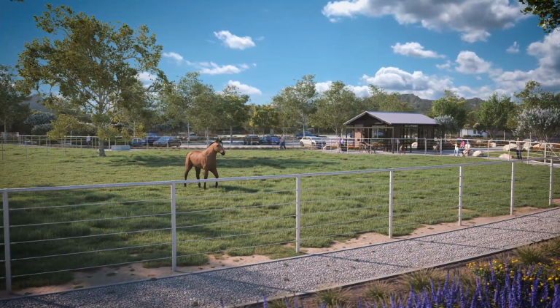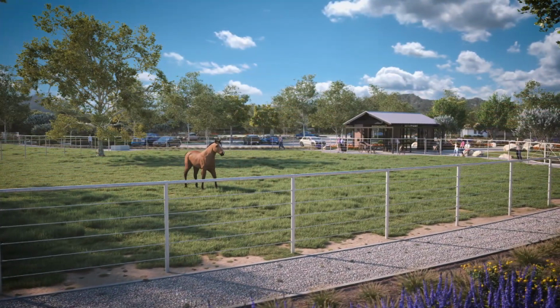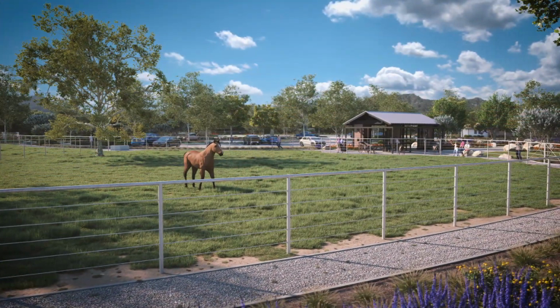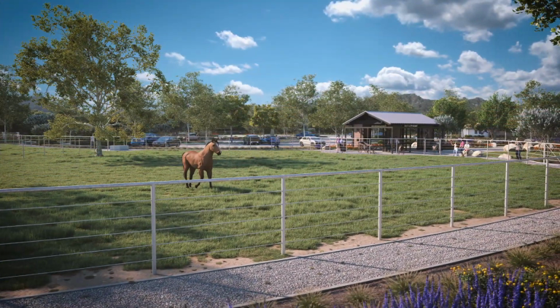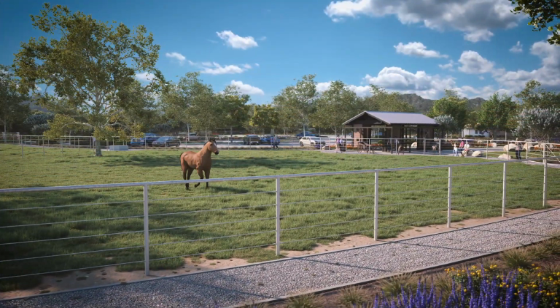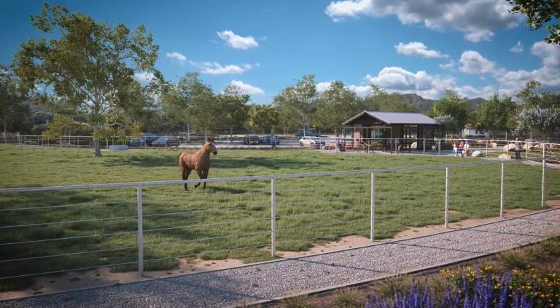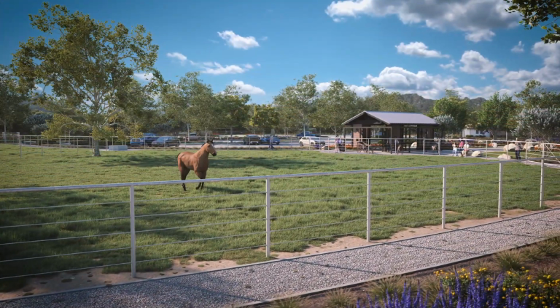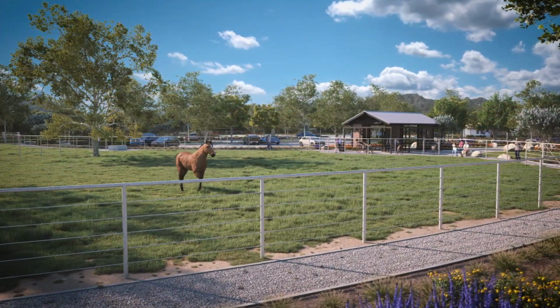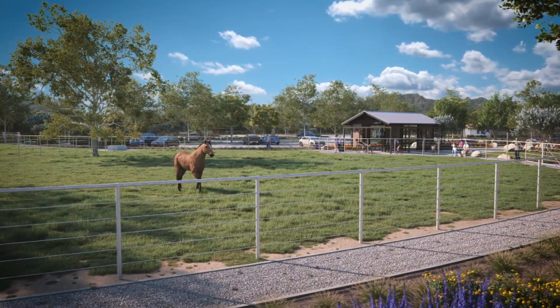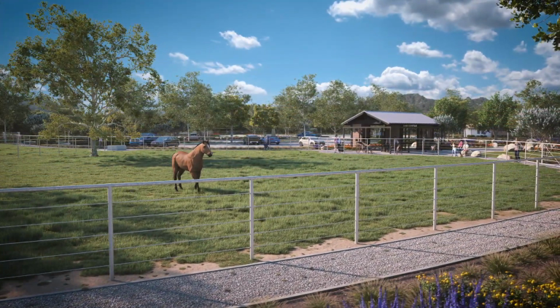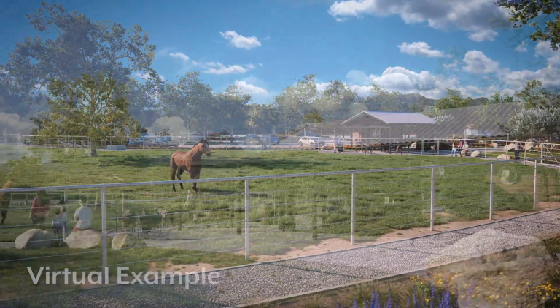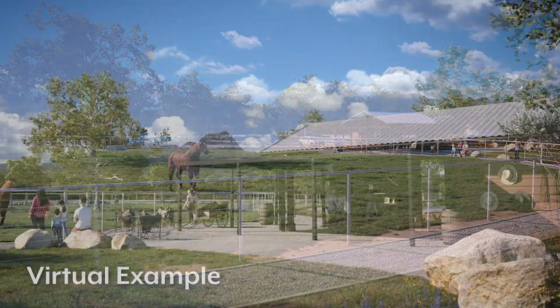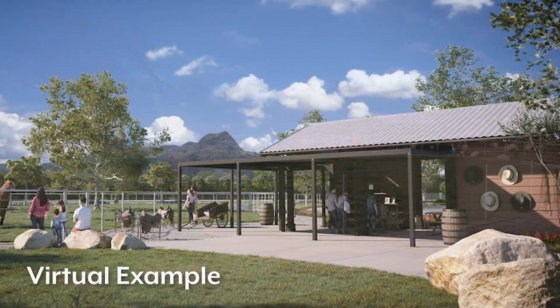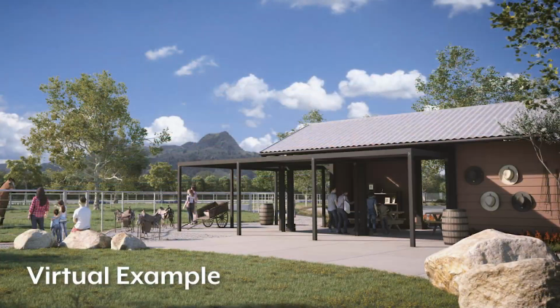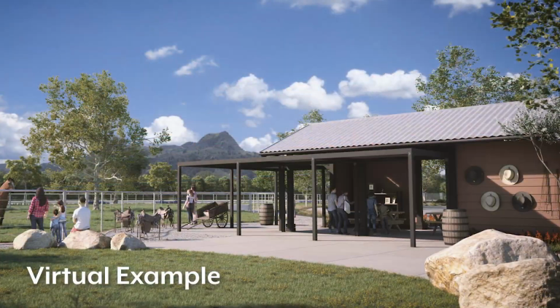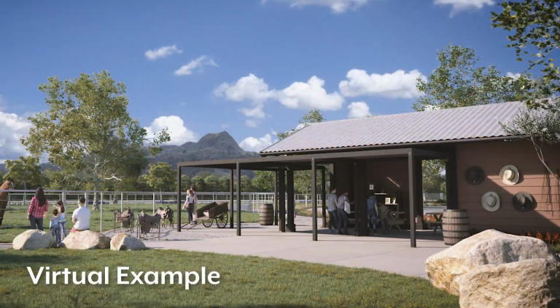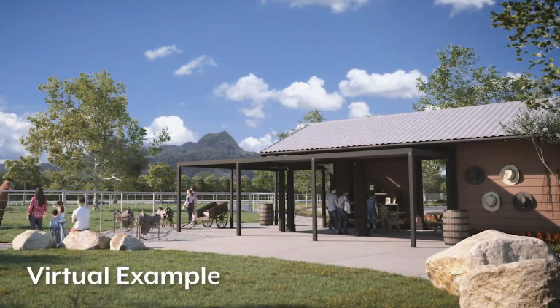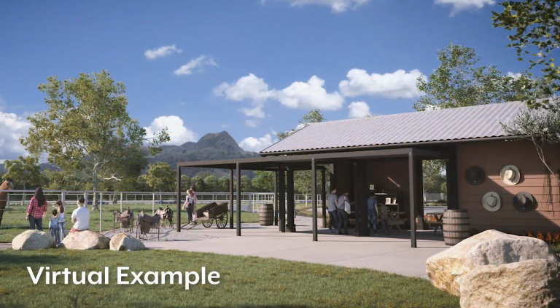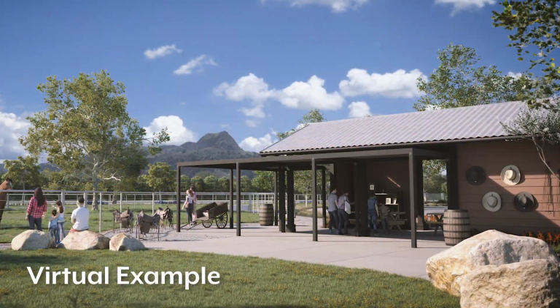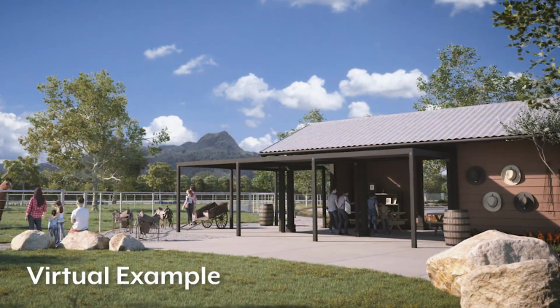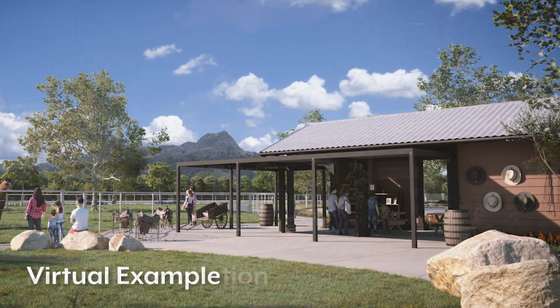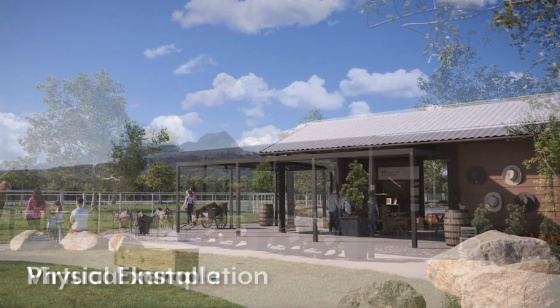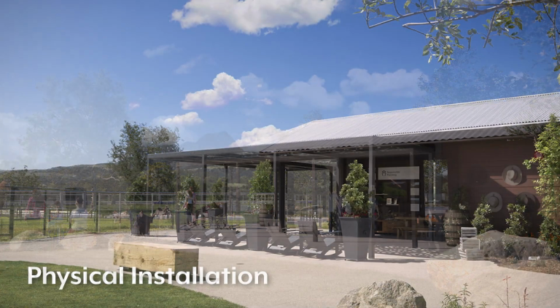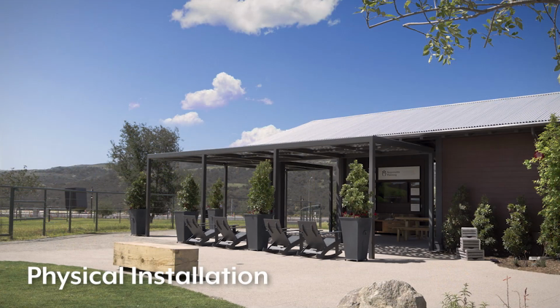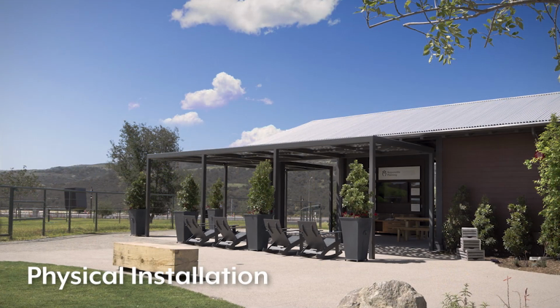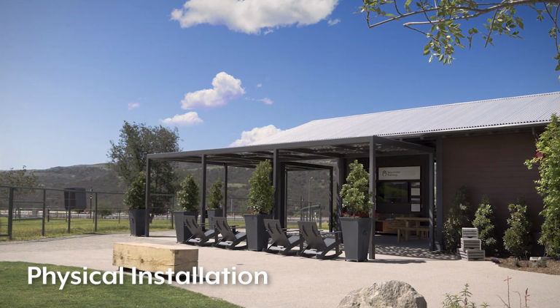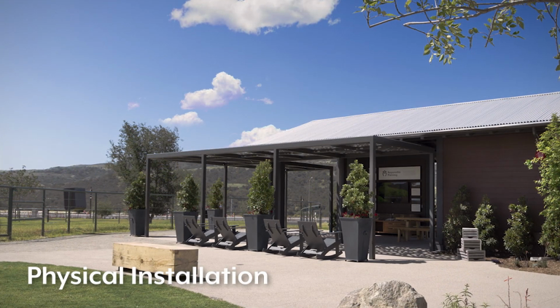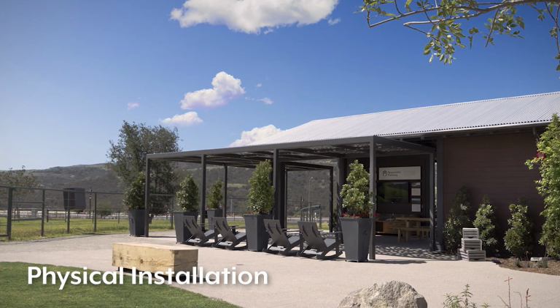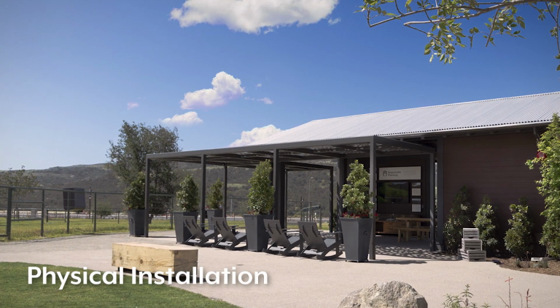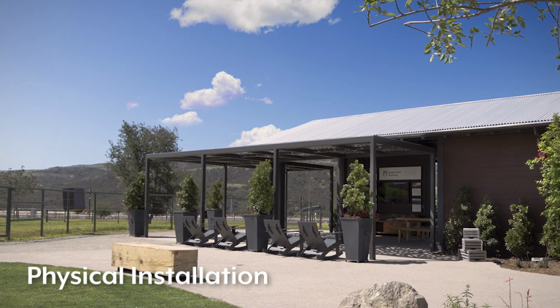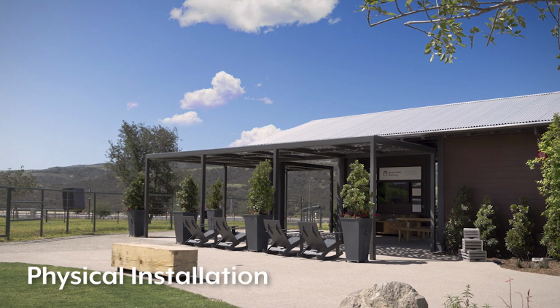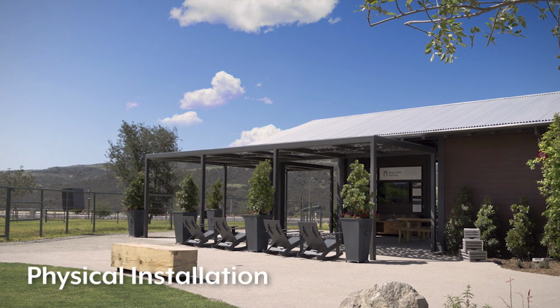Here you can see just how real our virtual examples live with the final installed, real-life amenity highlights.